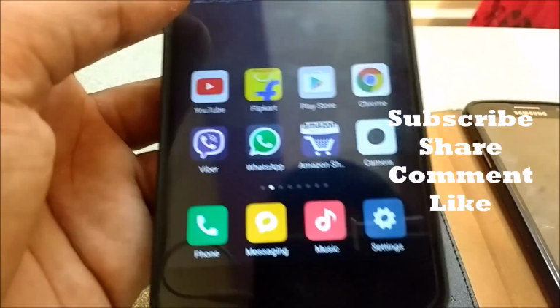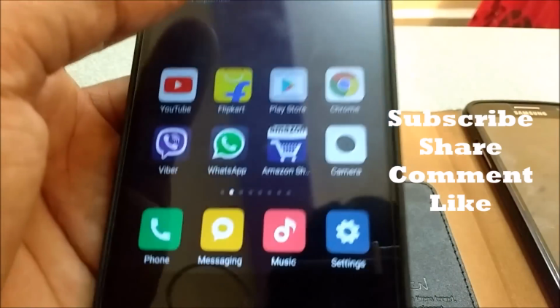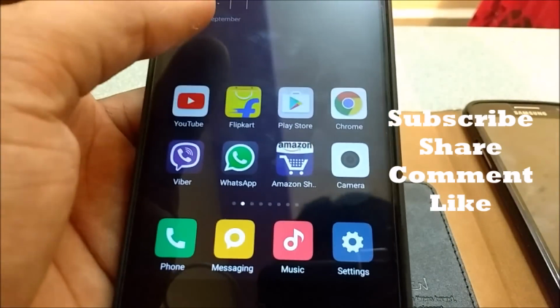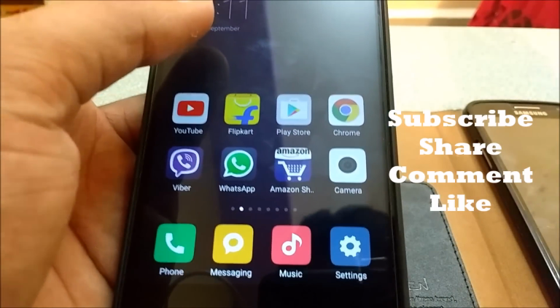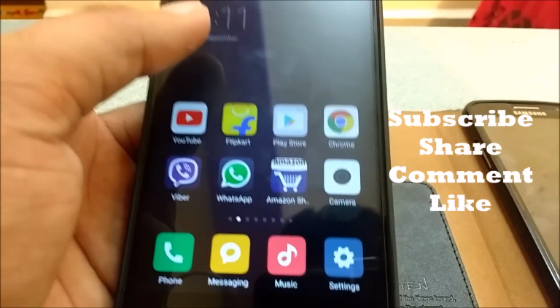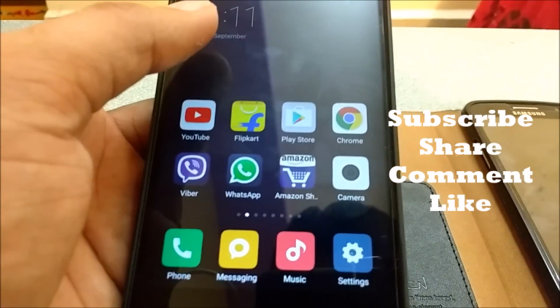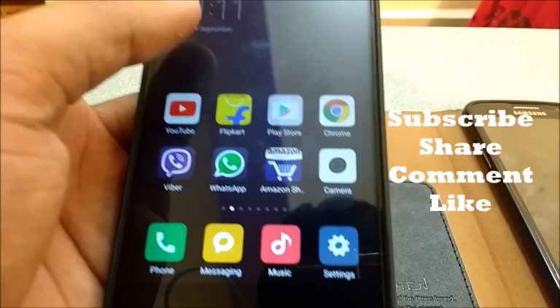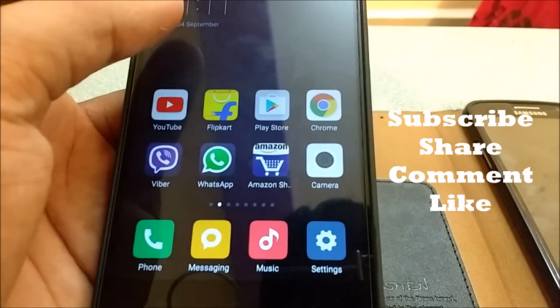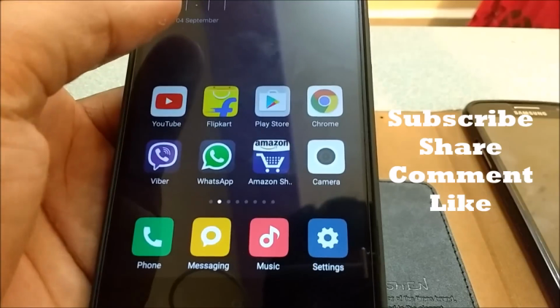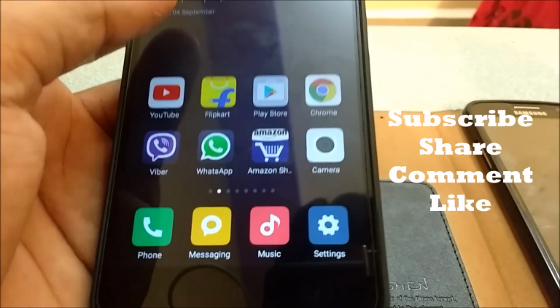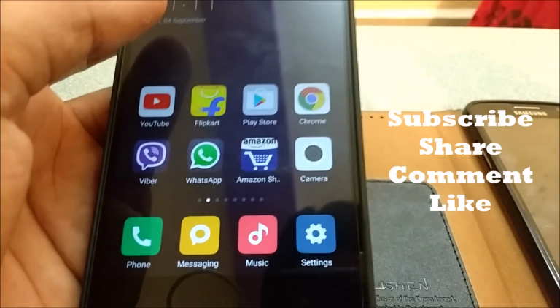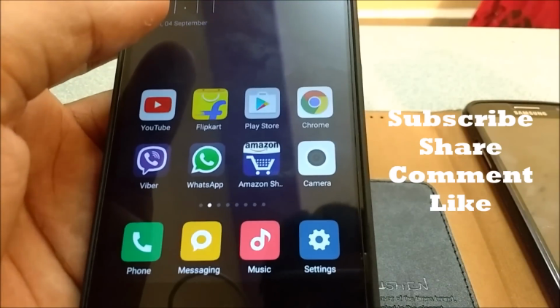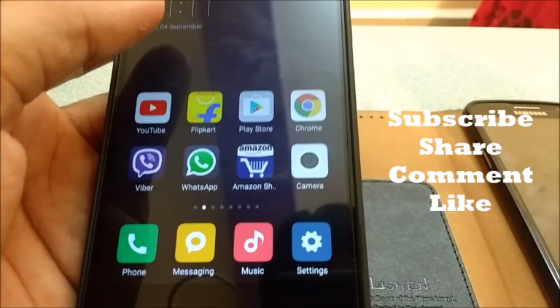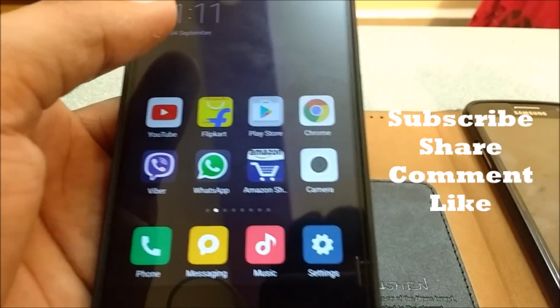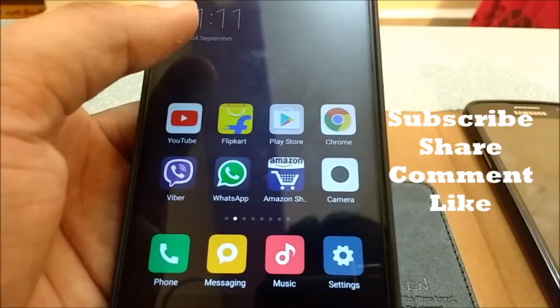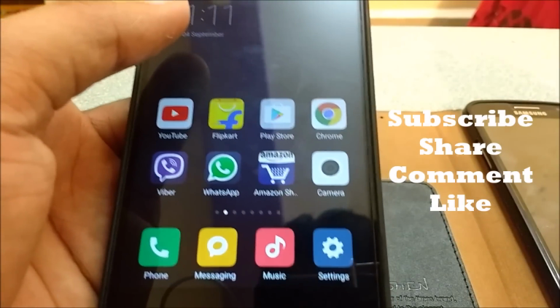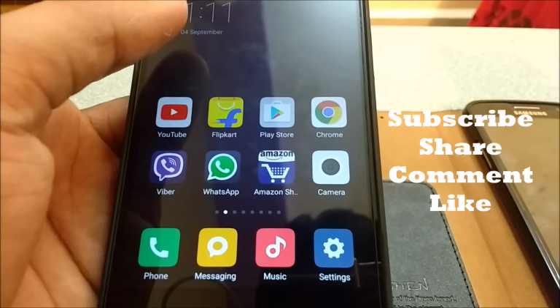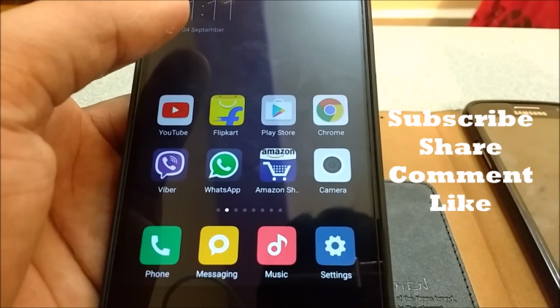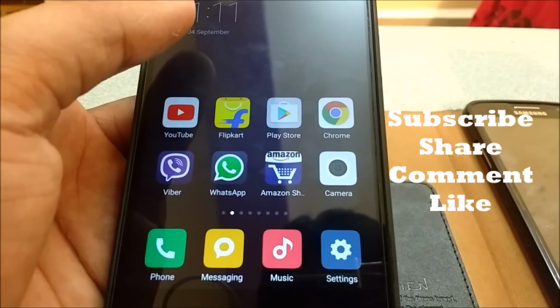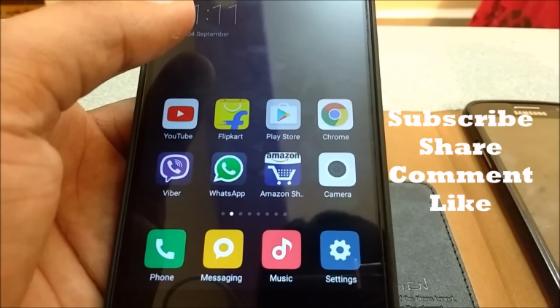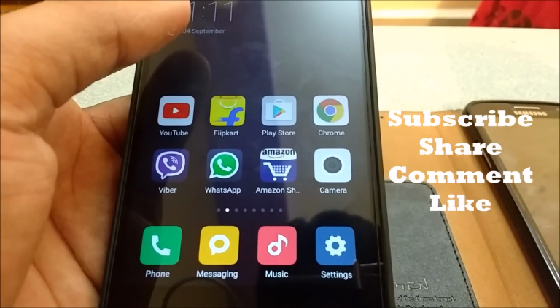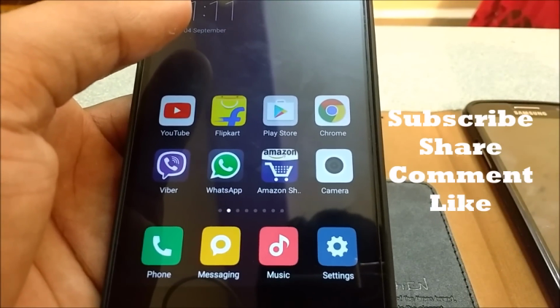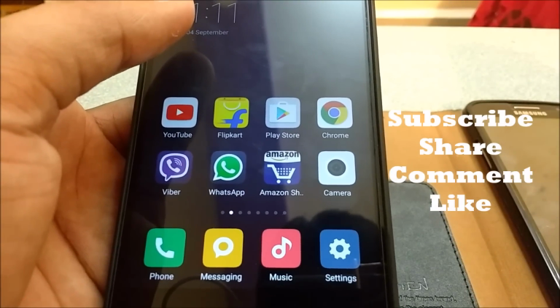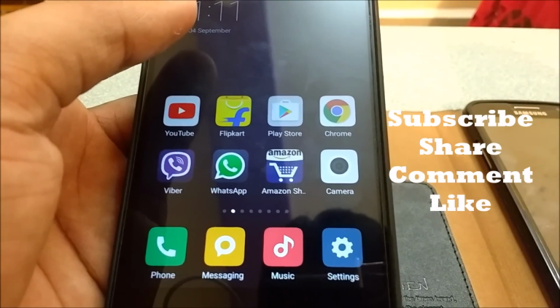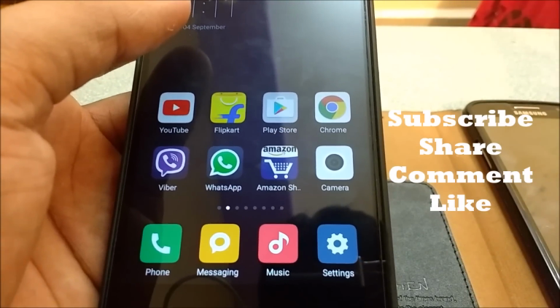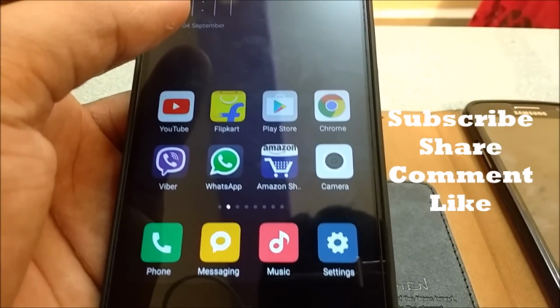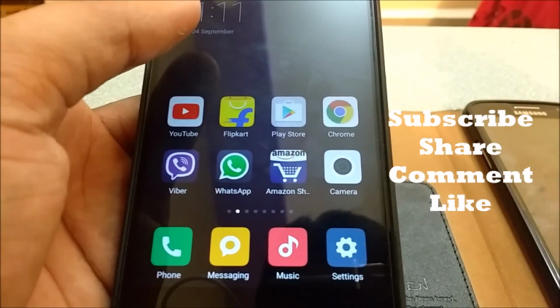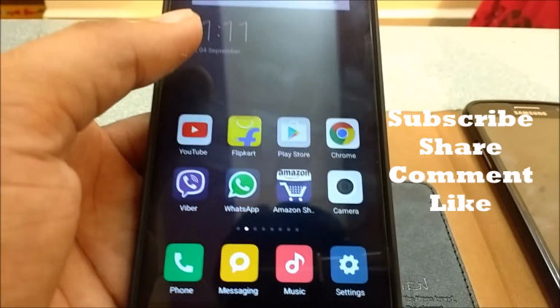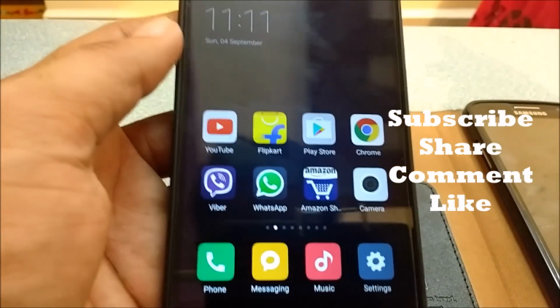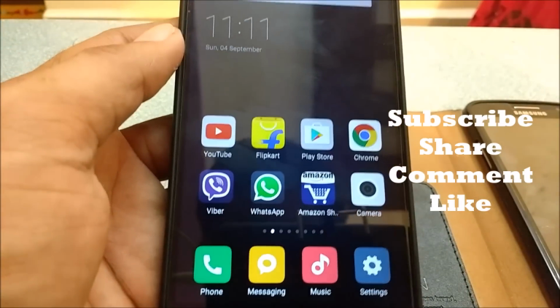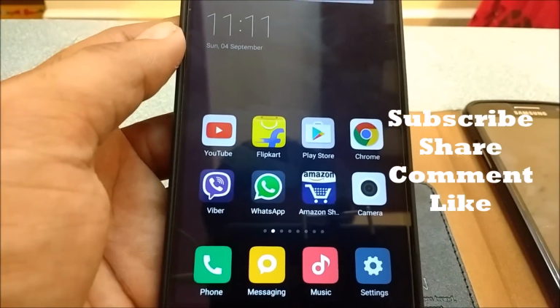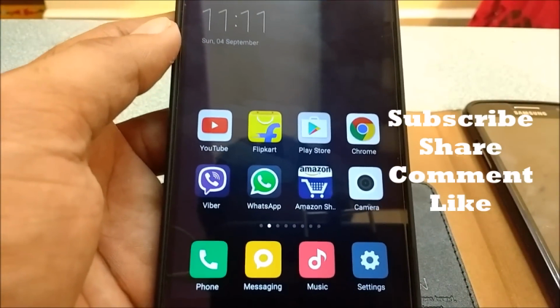I hope you liked this video. Please do subscribe, share, like, and comment. Thanks for watching!